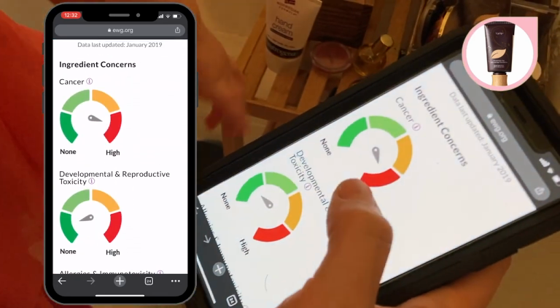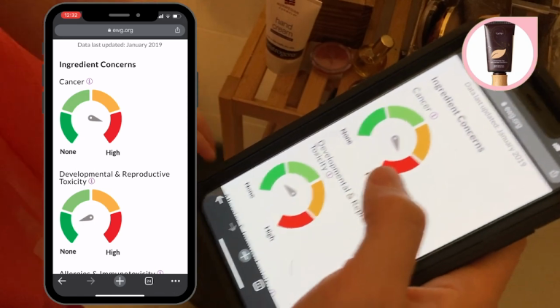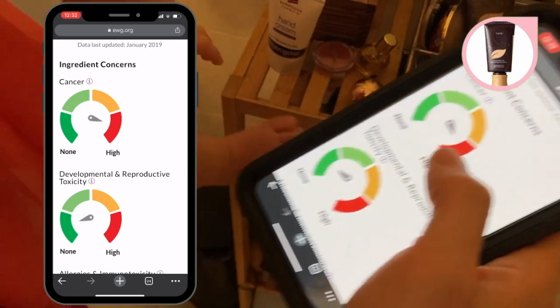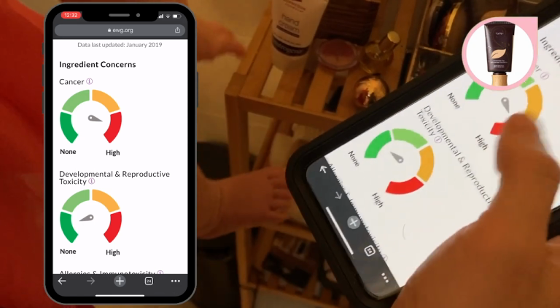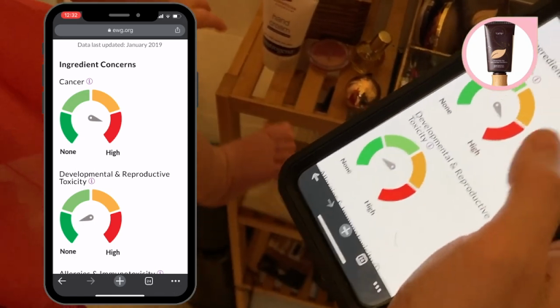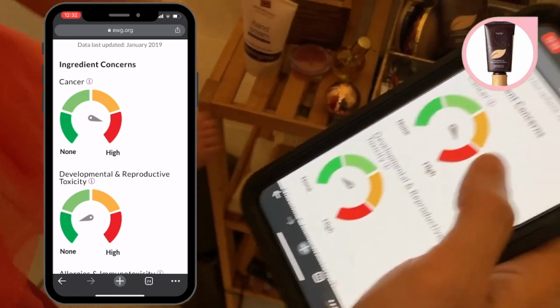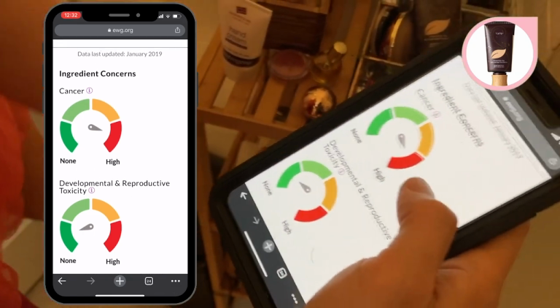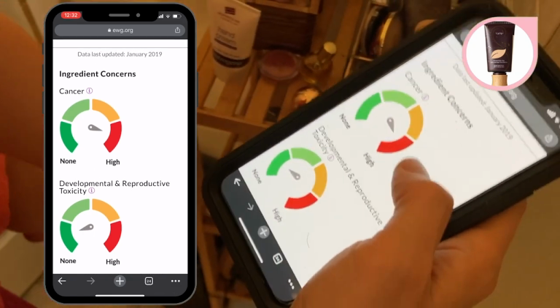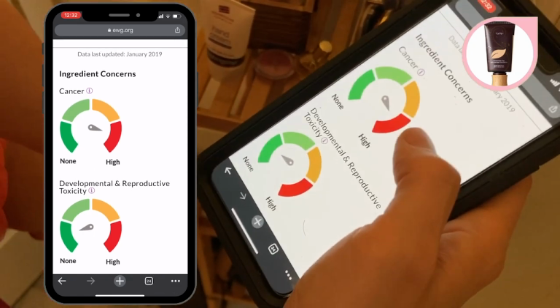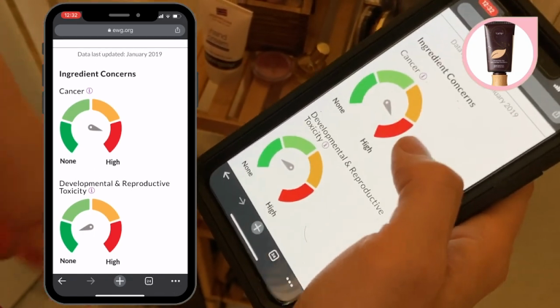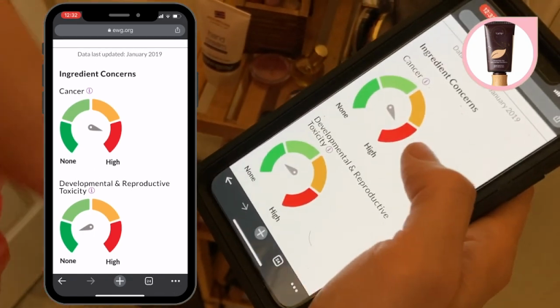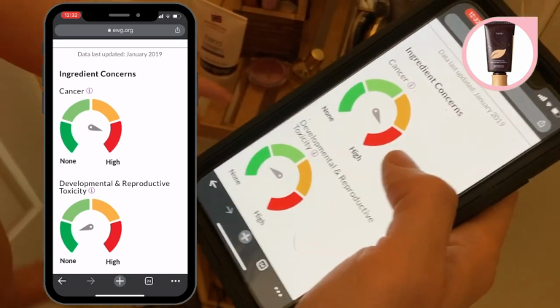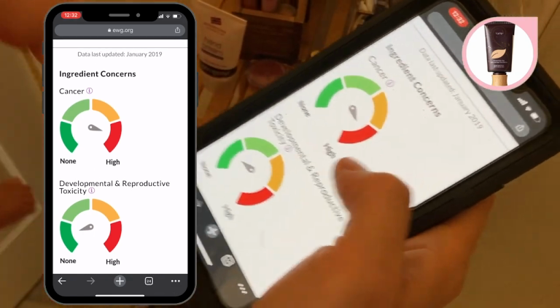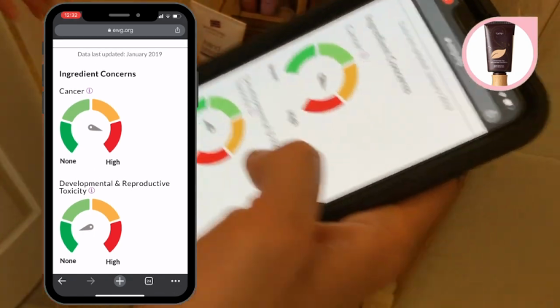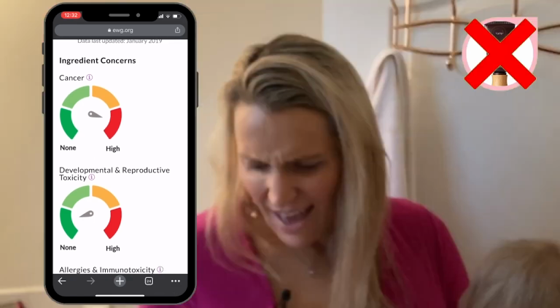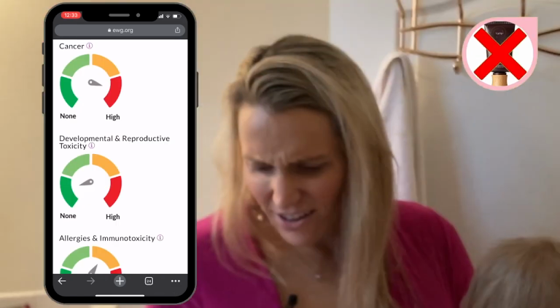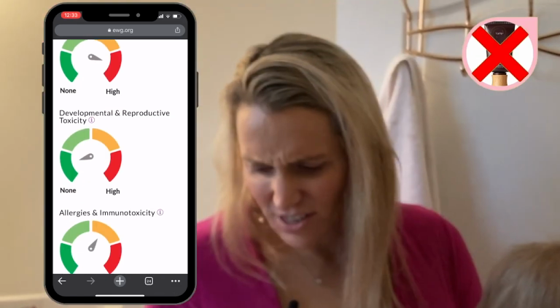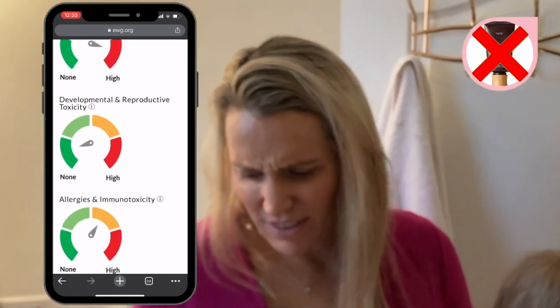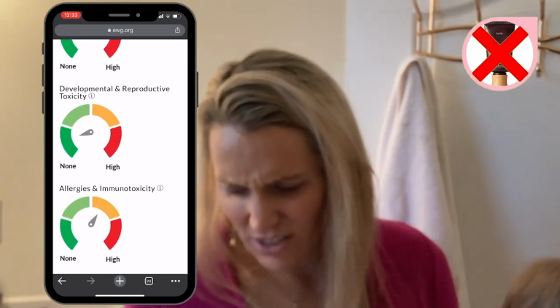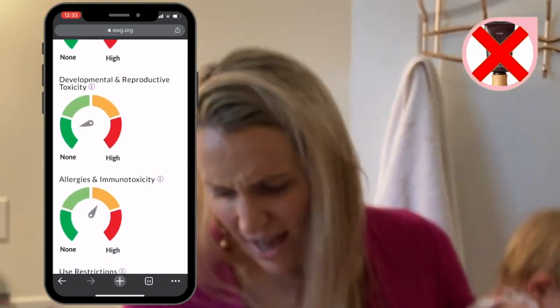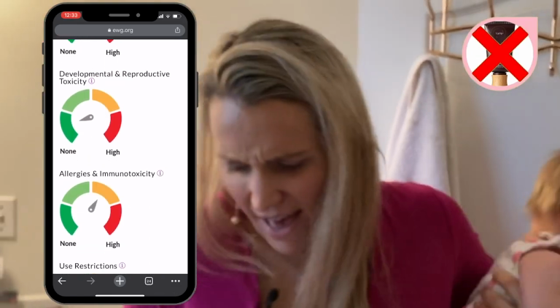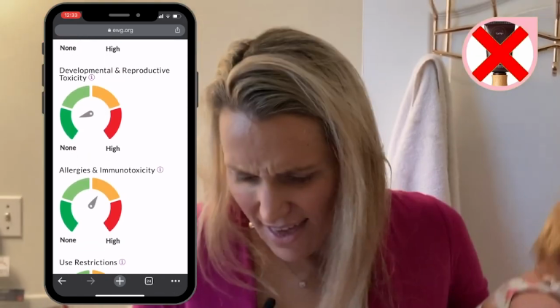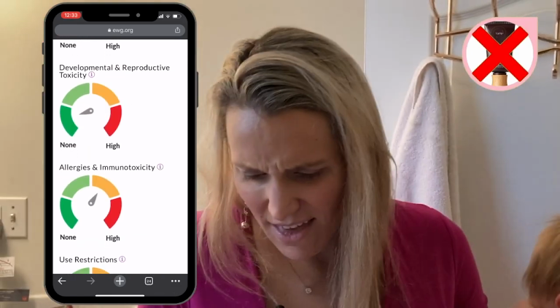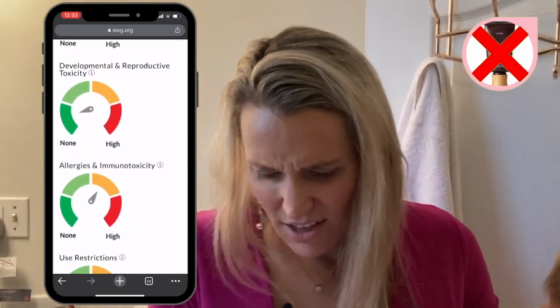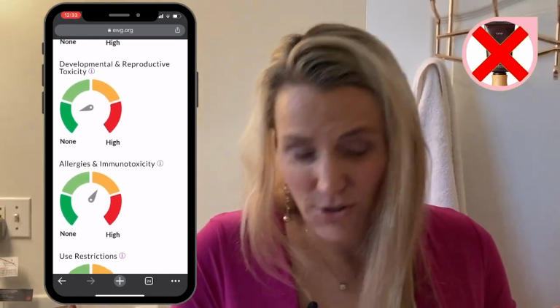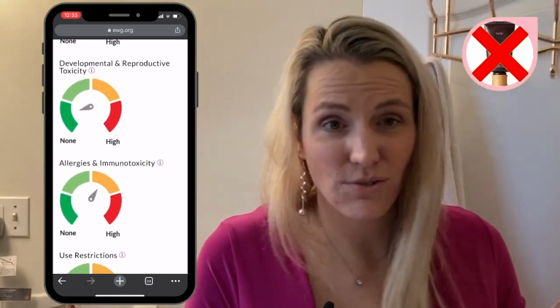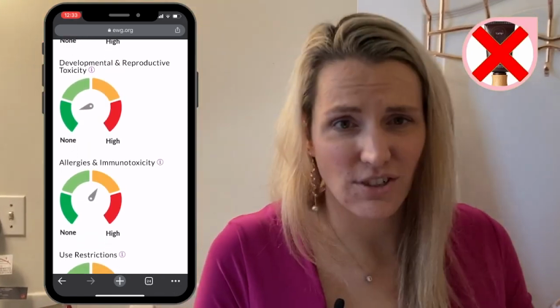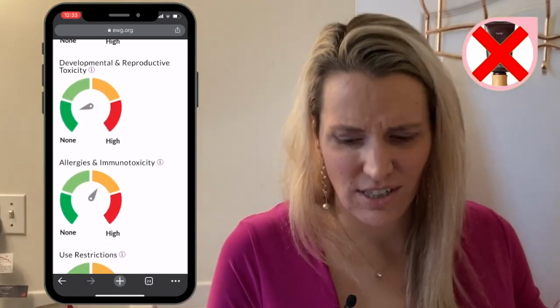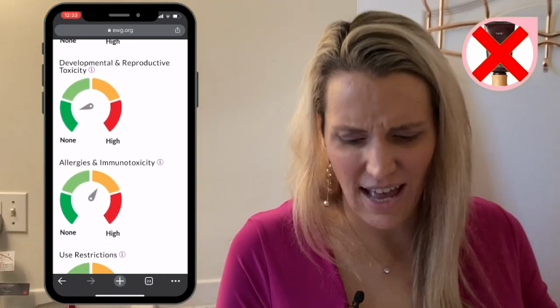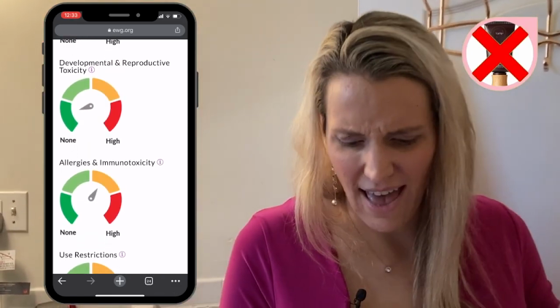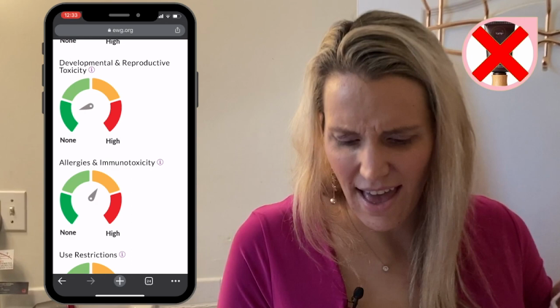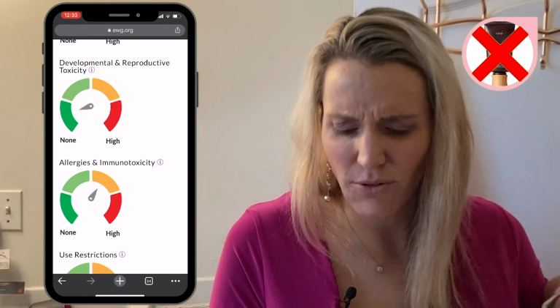Oh, look at this — cancer causing is high, allergenism is actually high, use restrictions high. I'm sort of not understanding how this can be rated as not too bad.